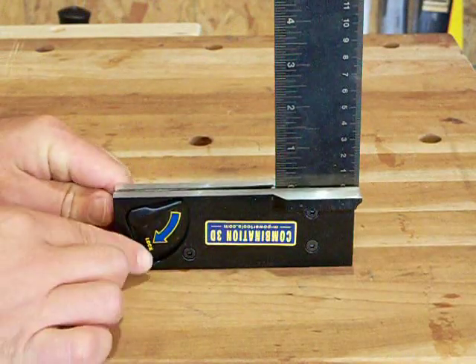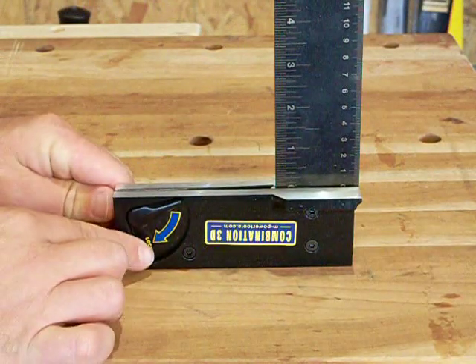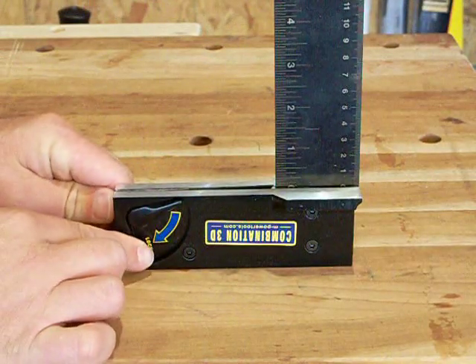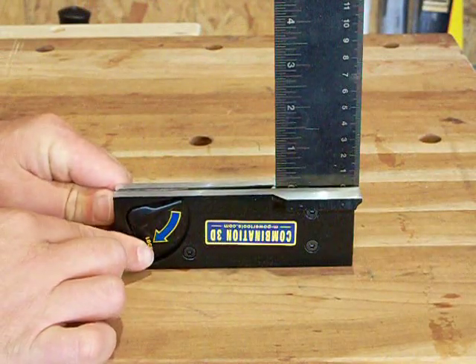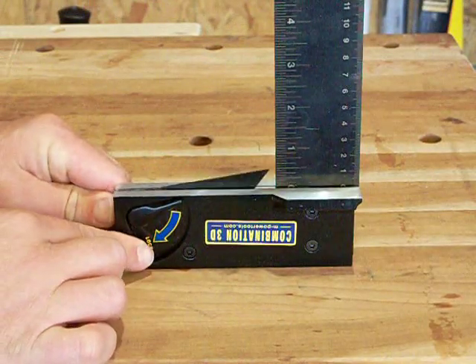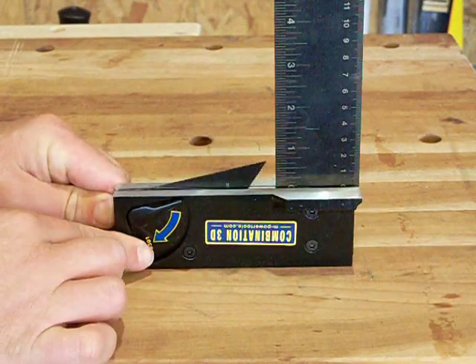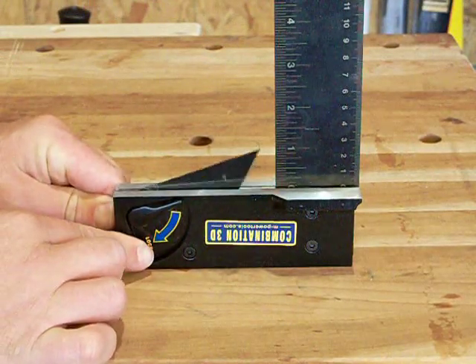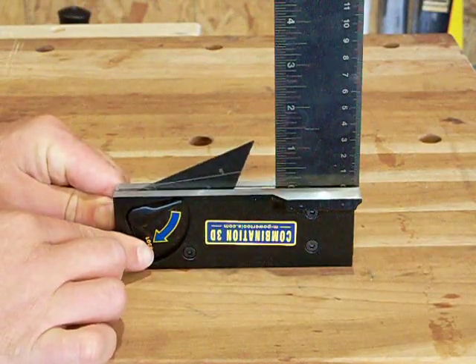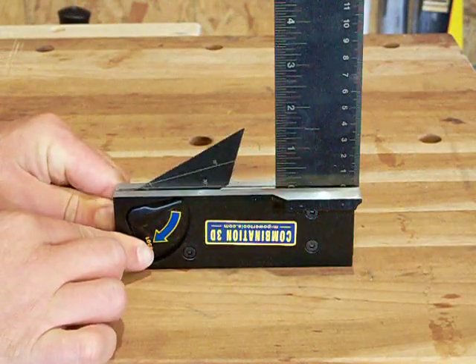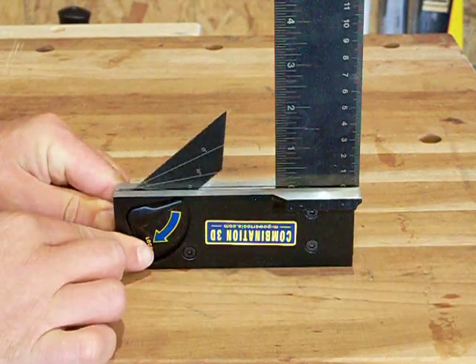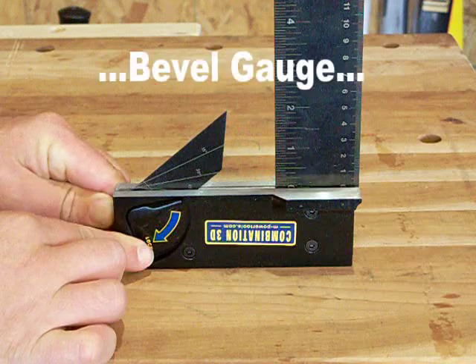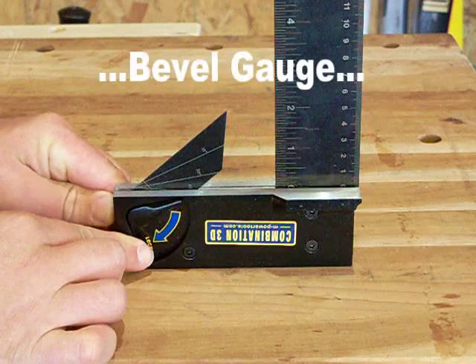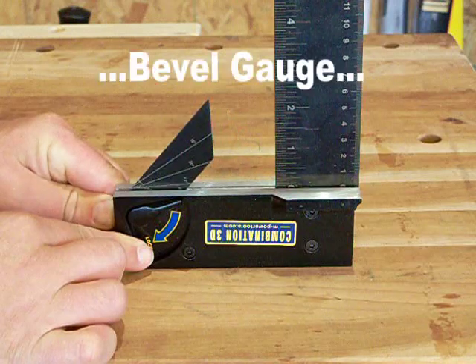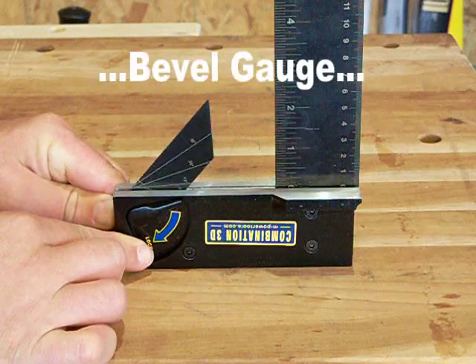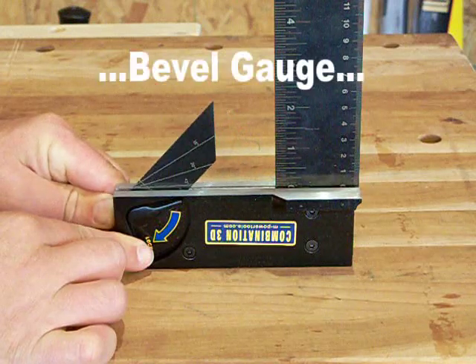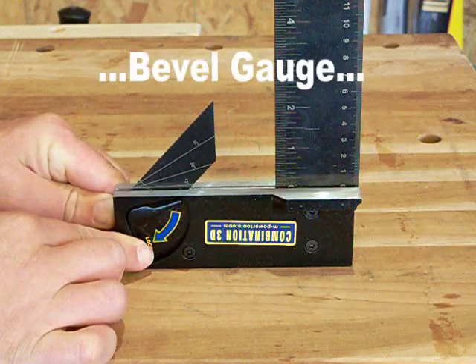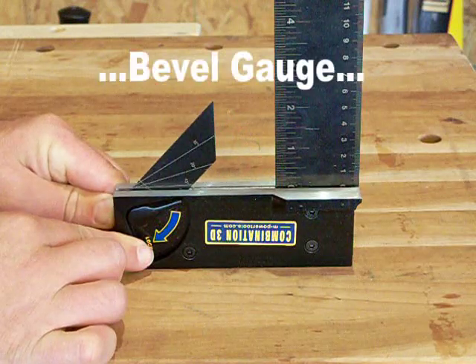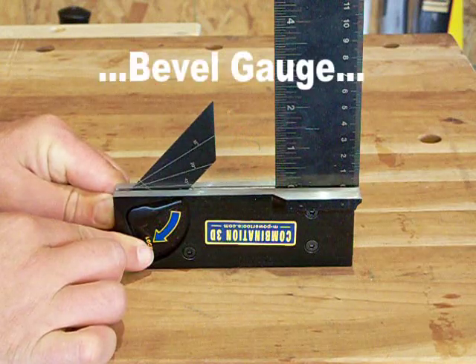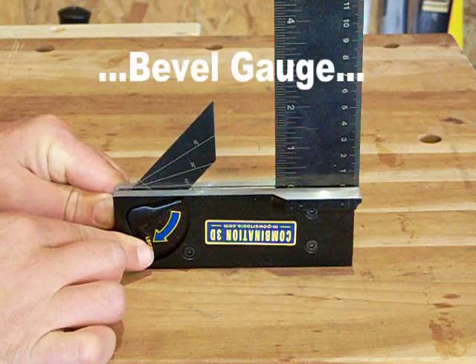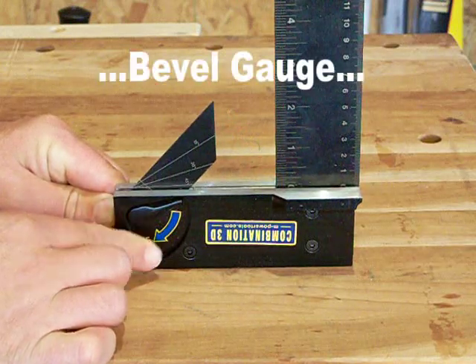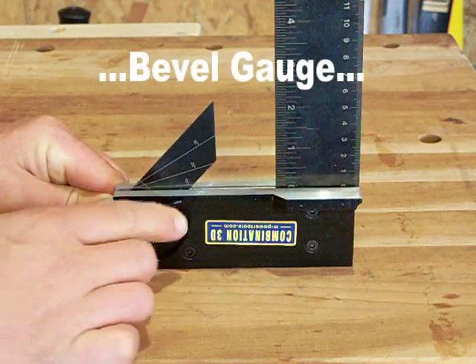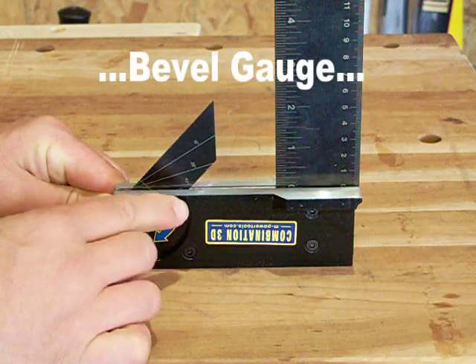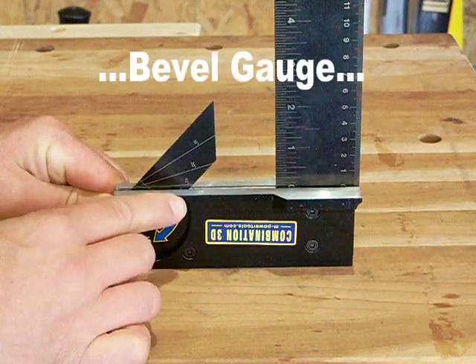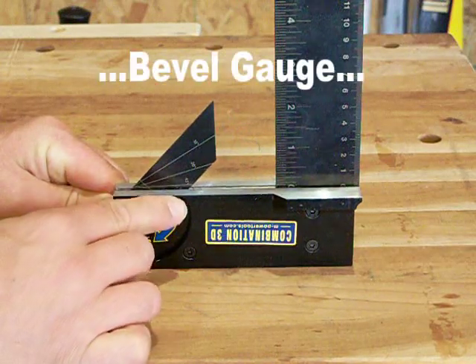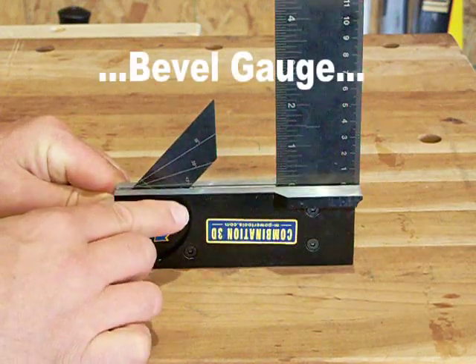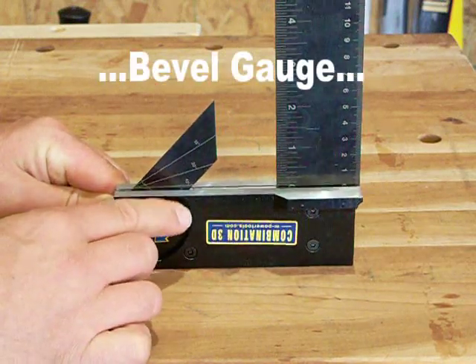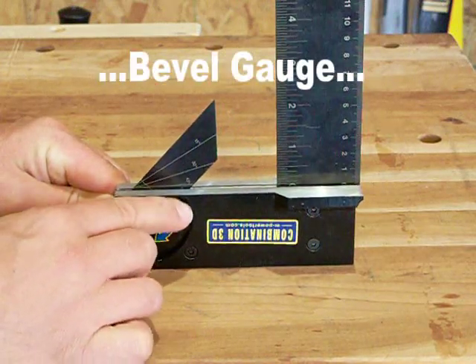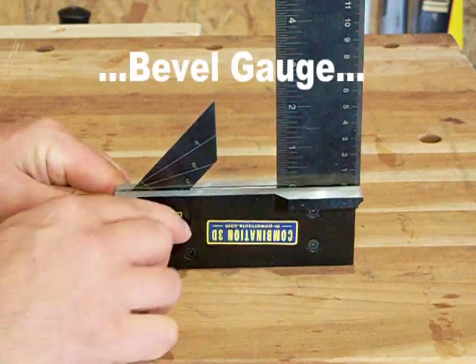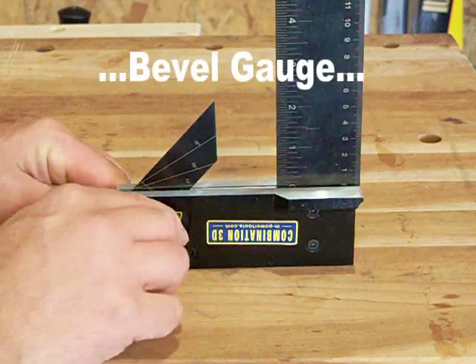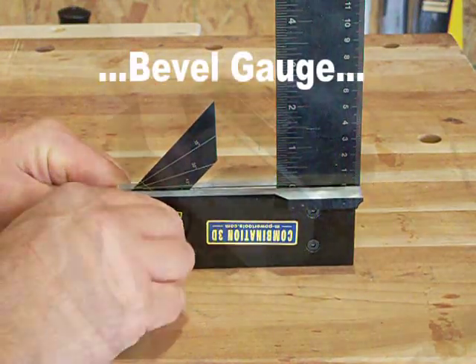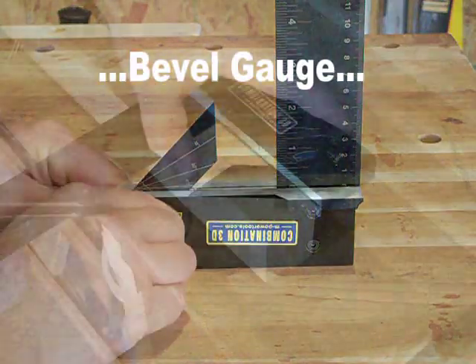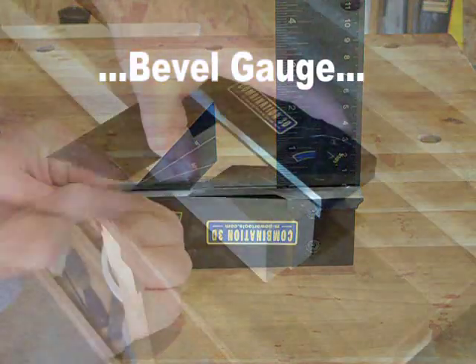A retractable locking bevel gauge is laser etched and there when you need it, out of the way when you don't.